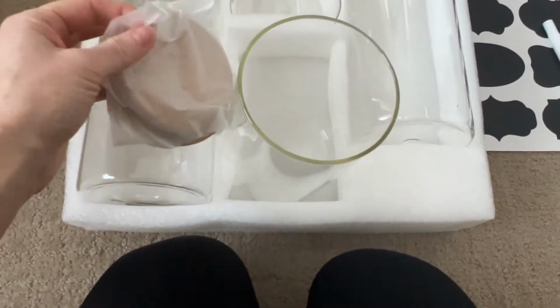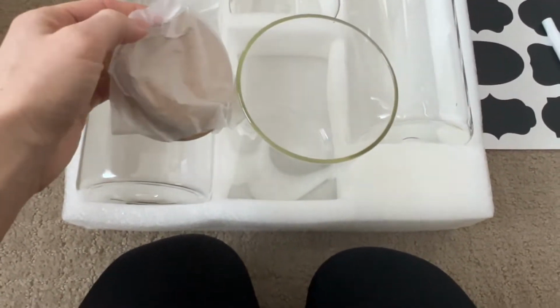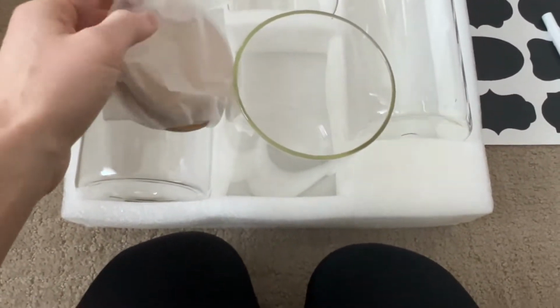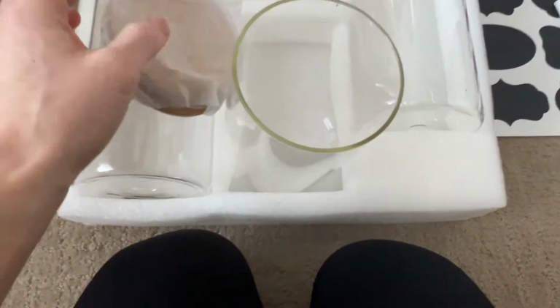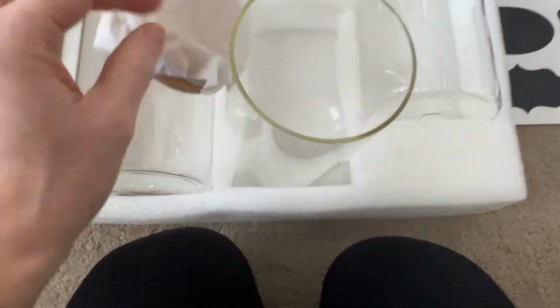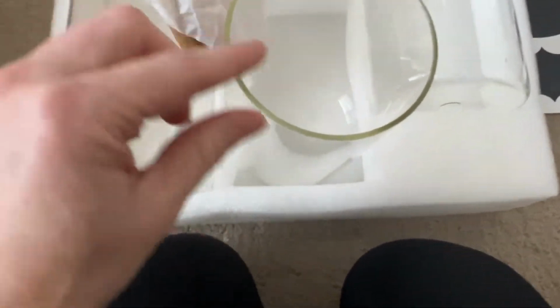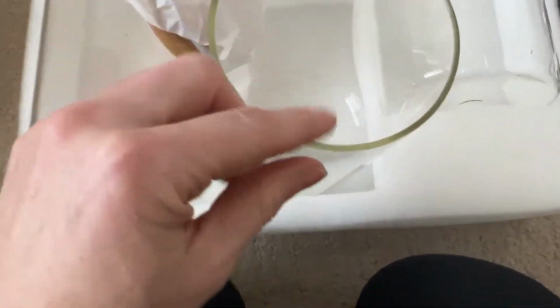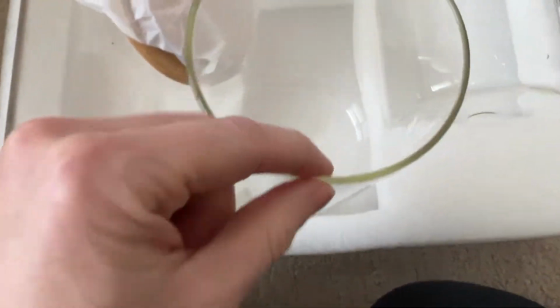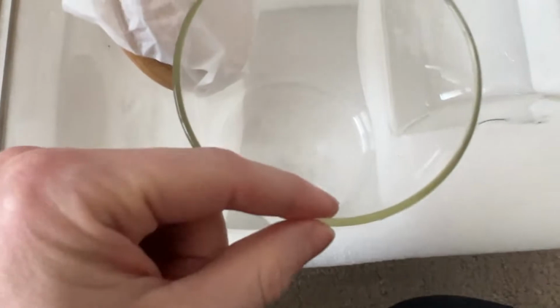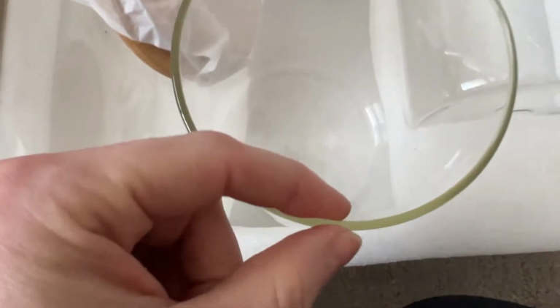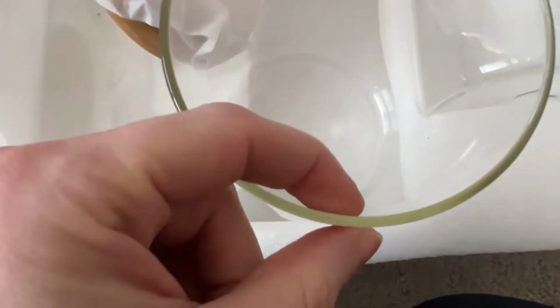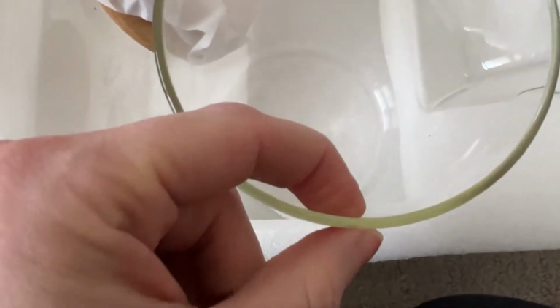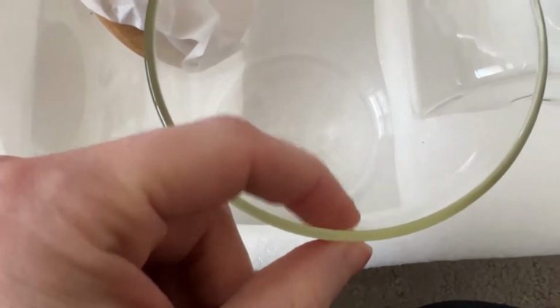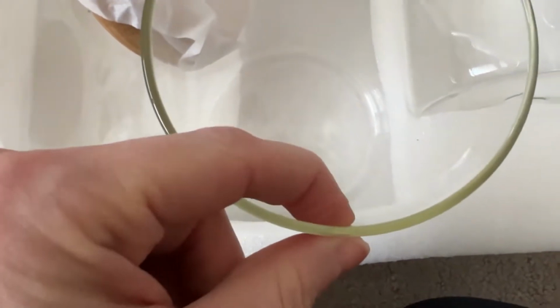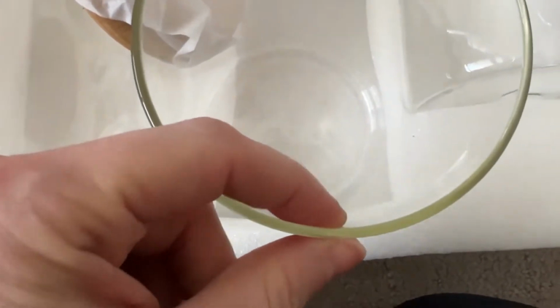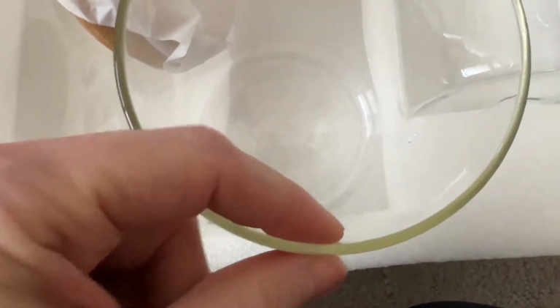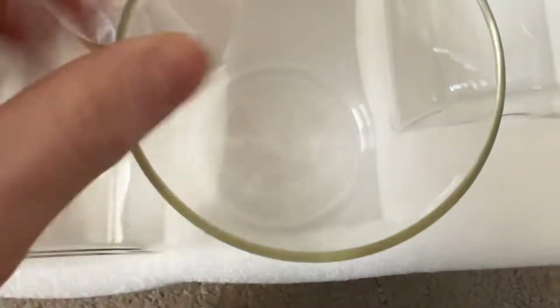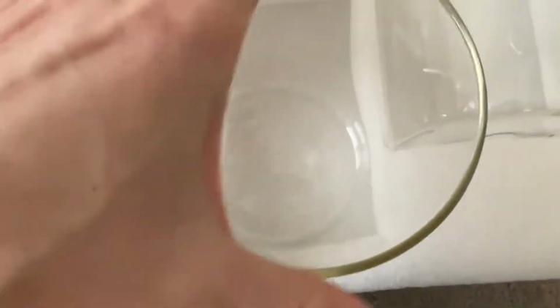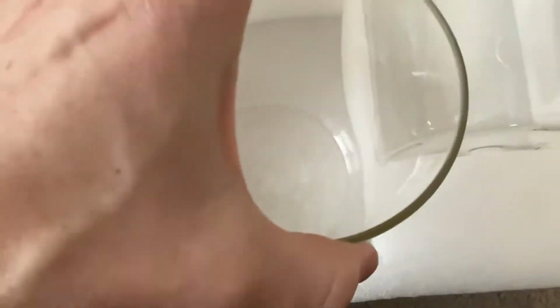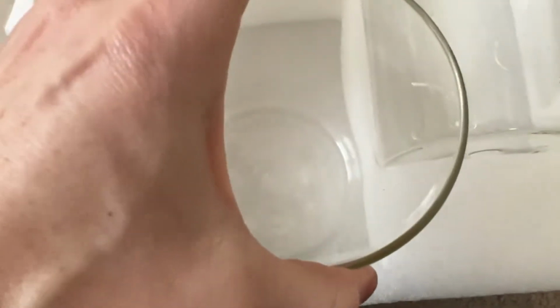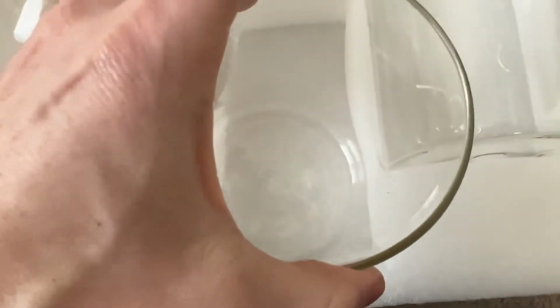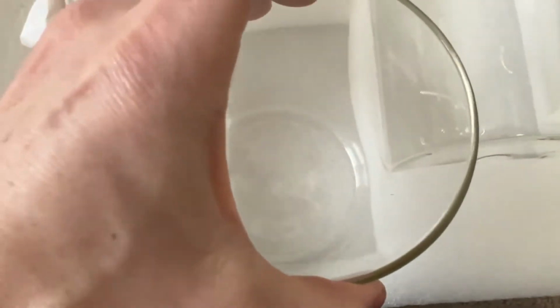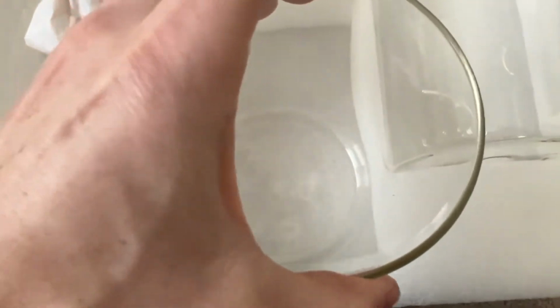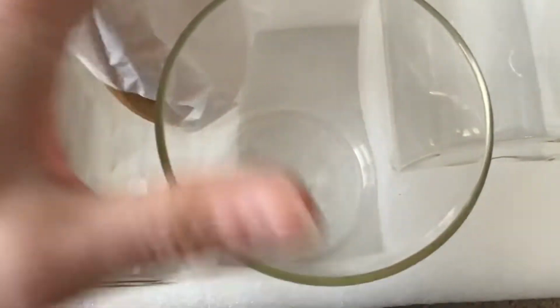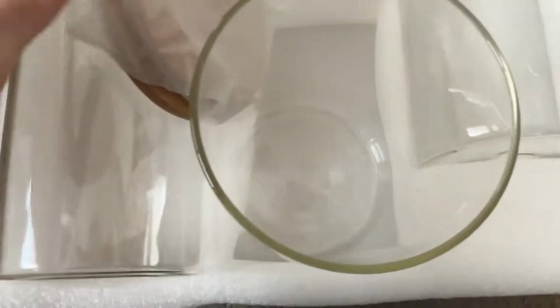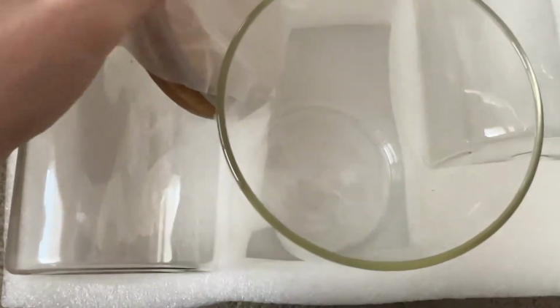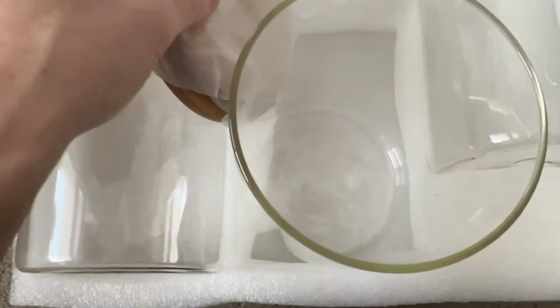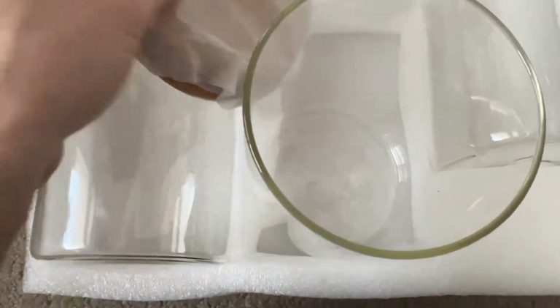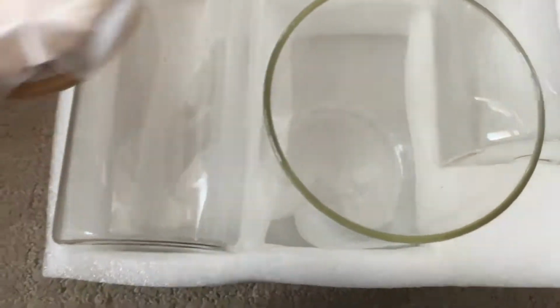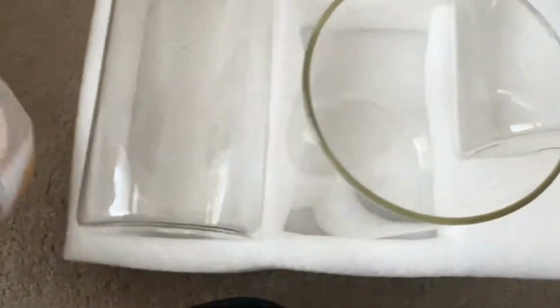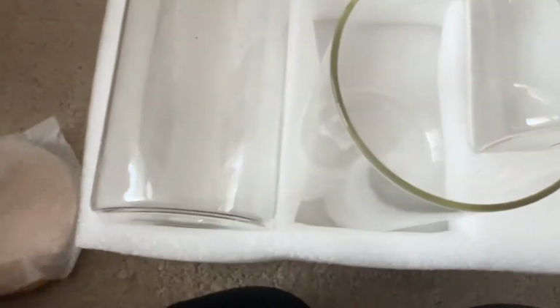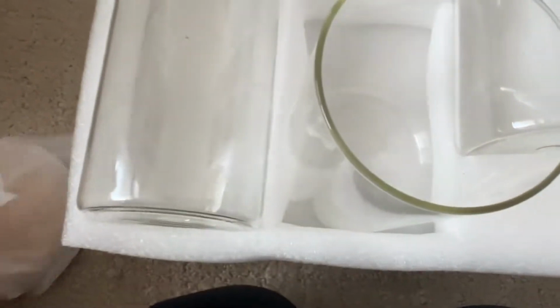The glass is not too thin. It seems like it's pretty sturdy. It's a good size.